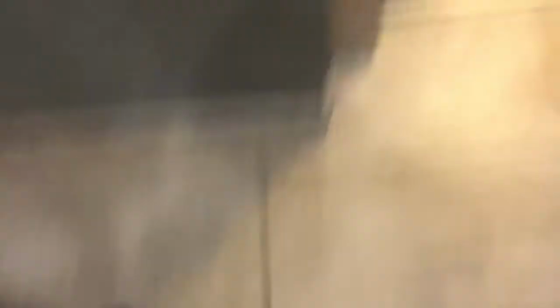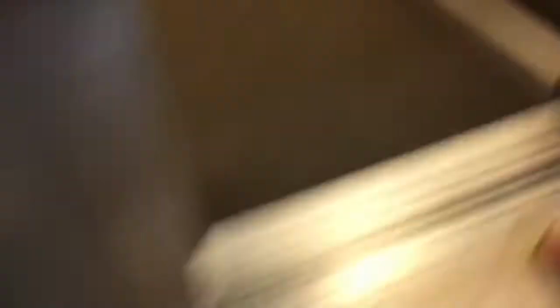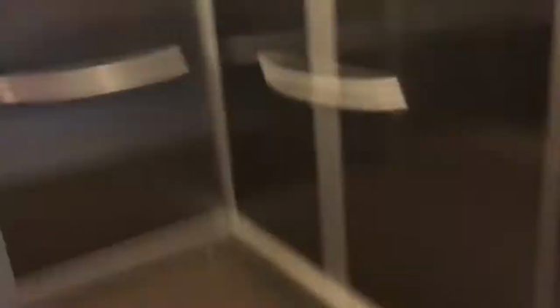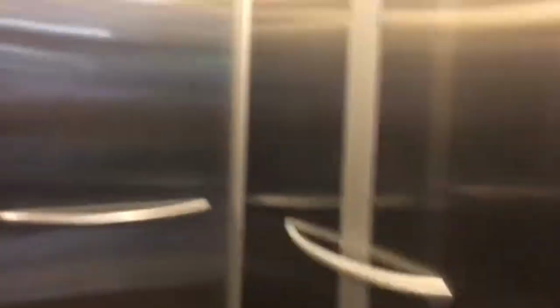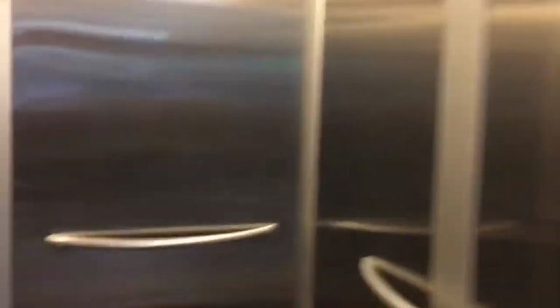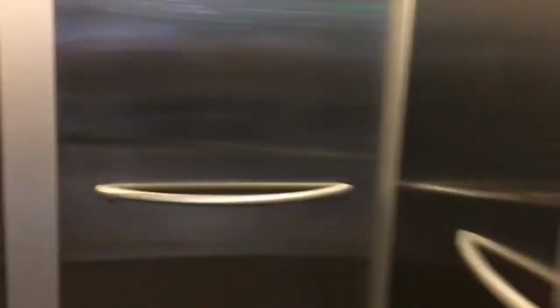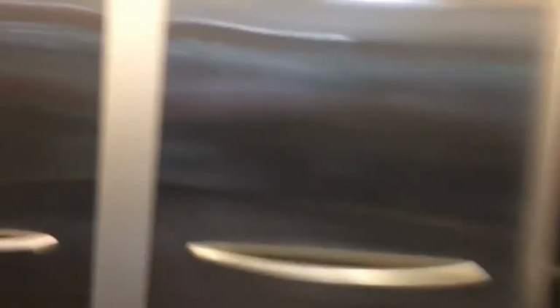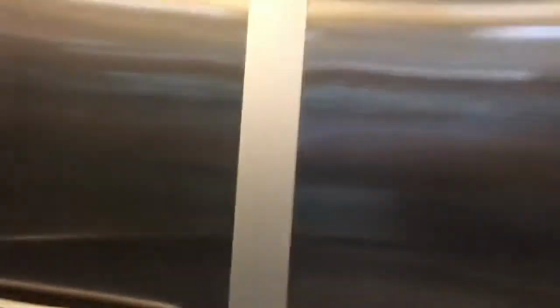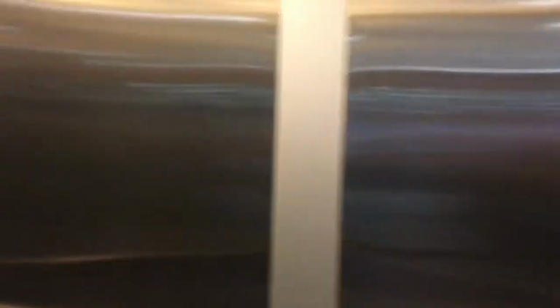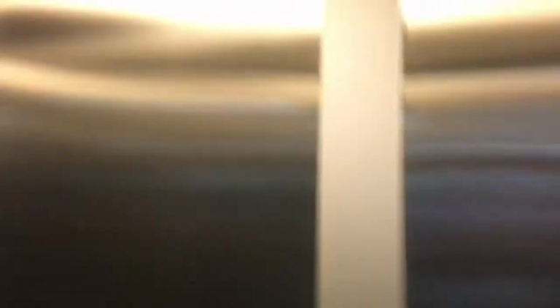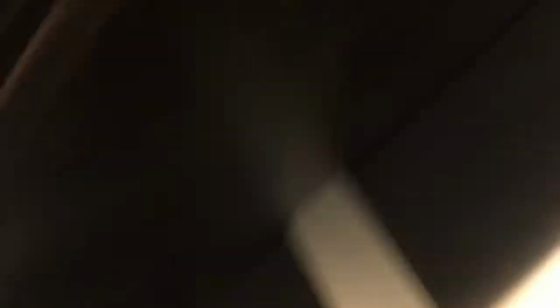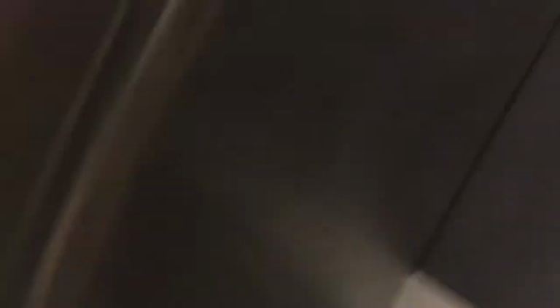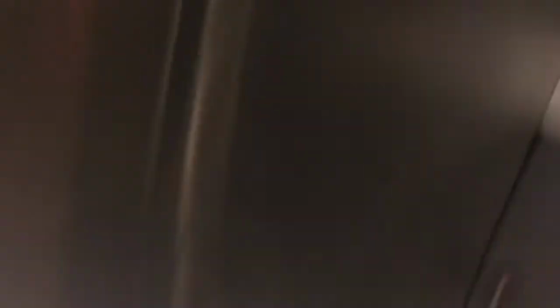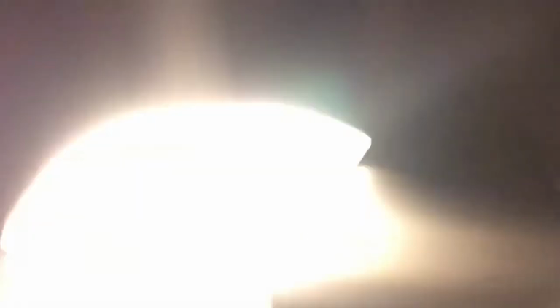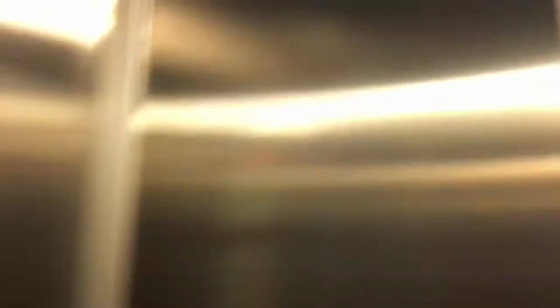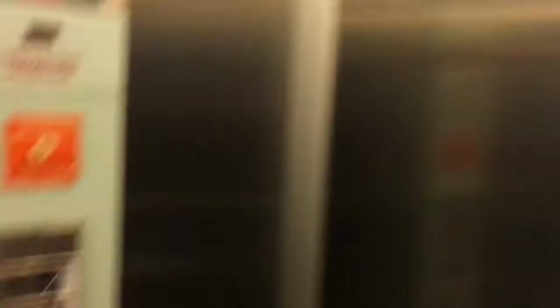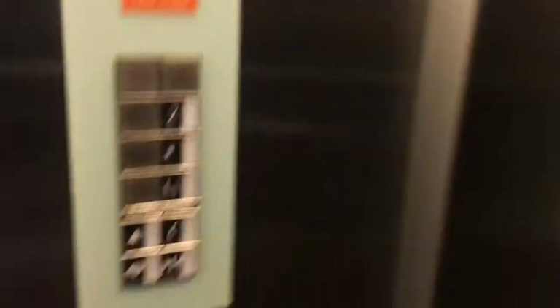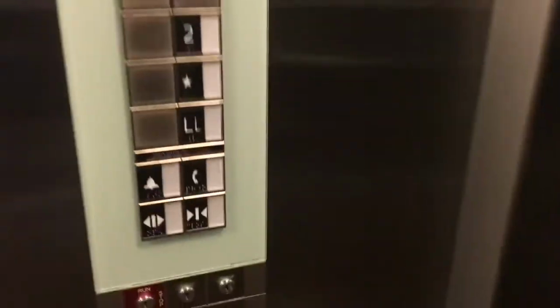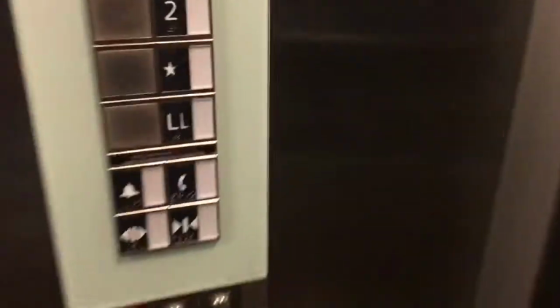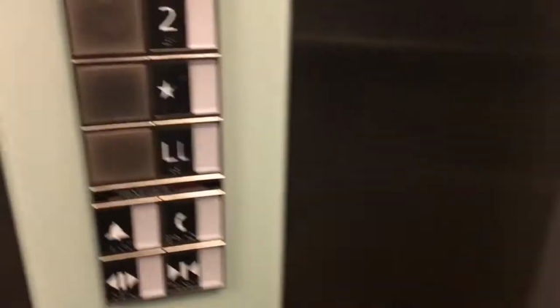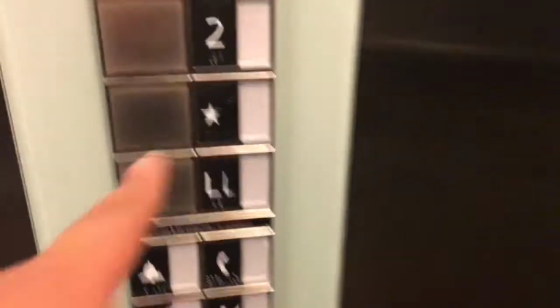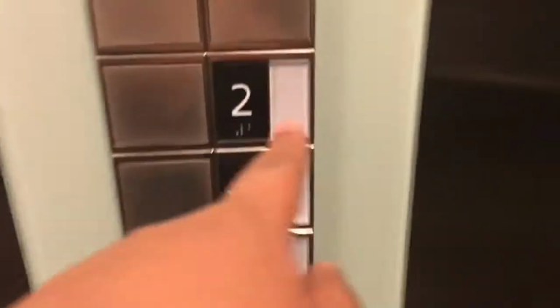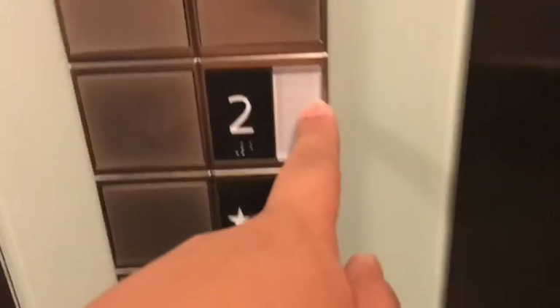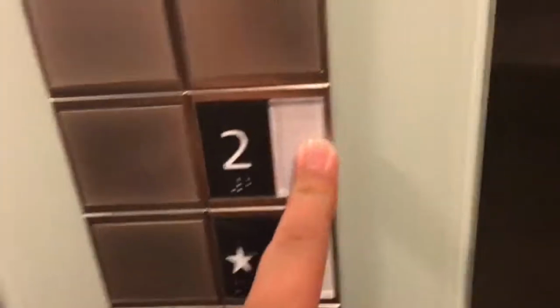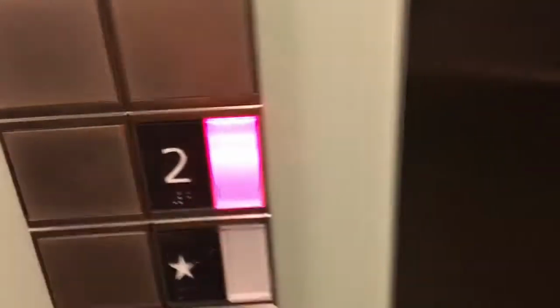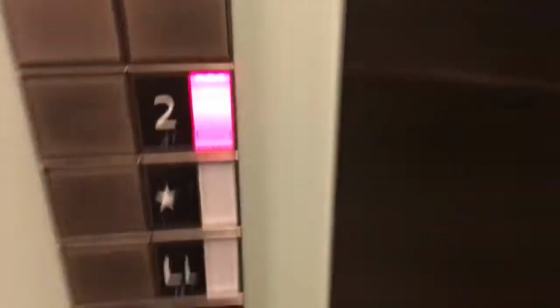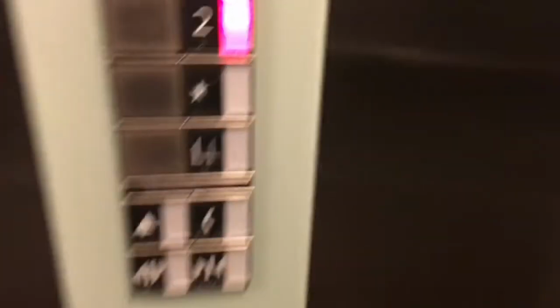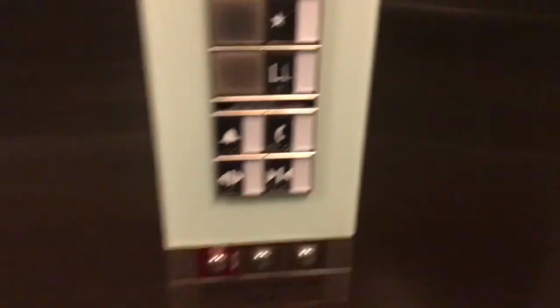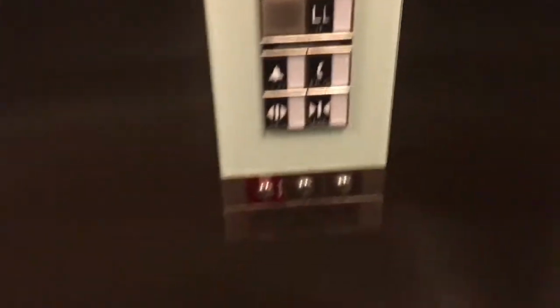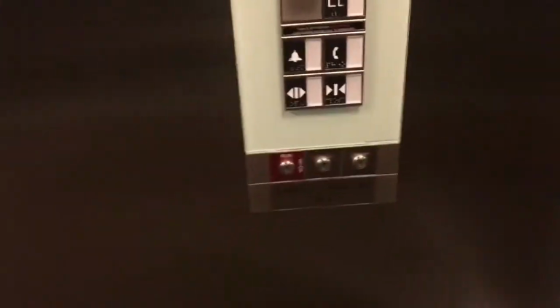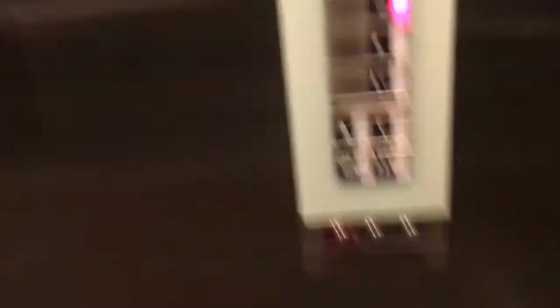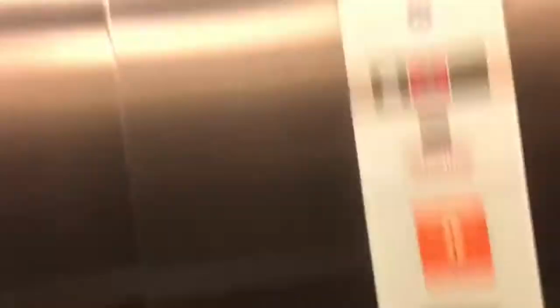Here it is. This is a nice cab. Let's go to the second floor. Here we go.